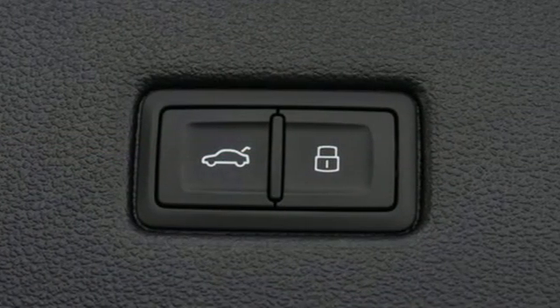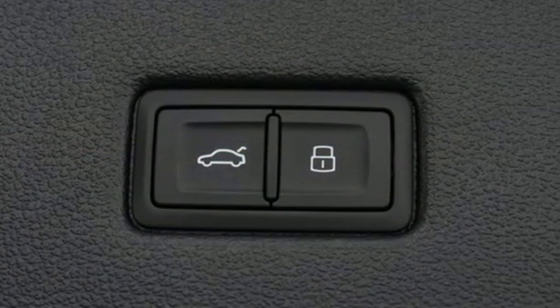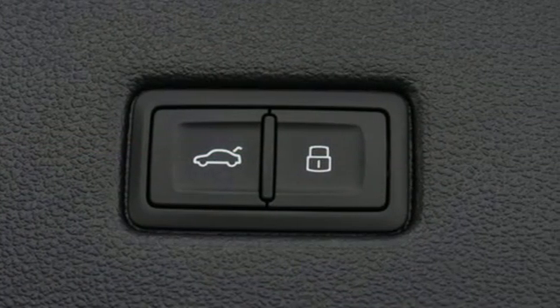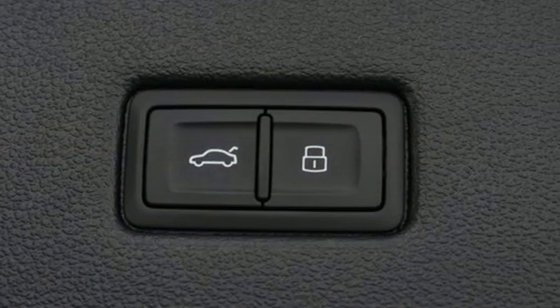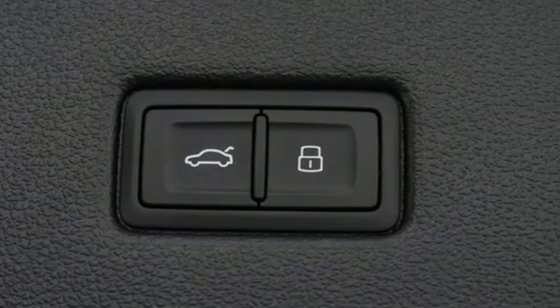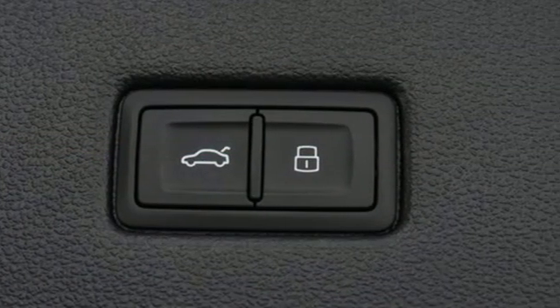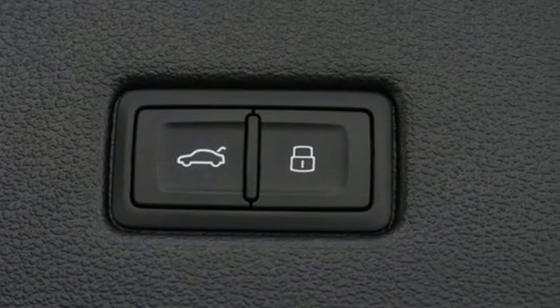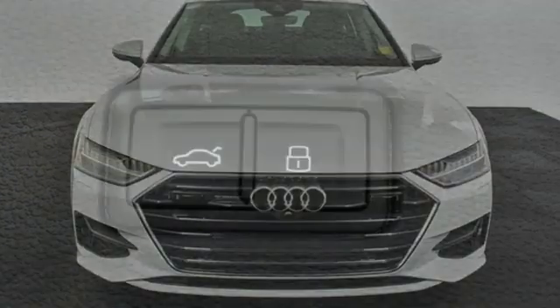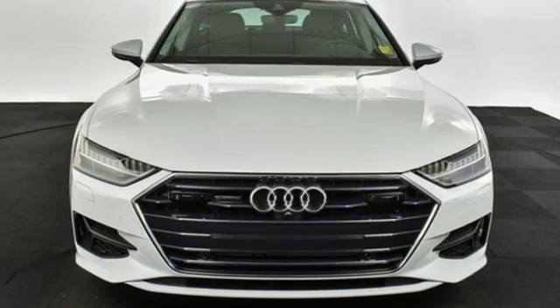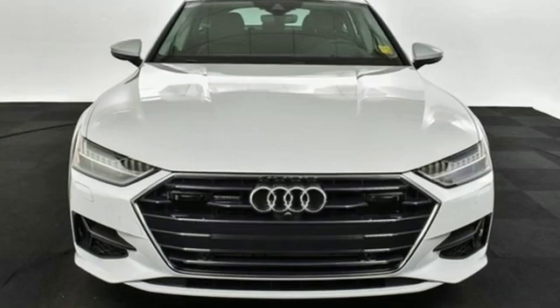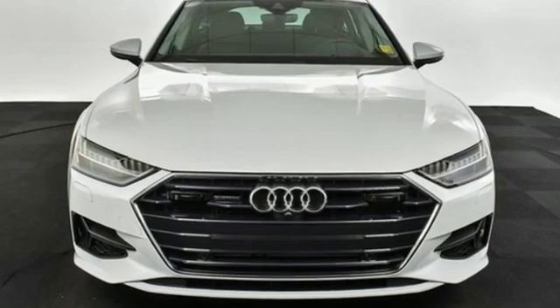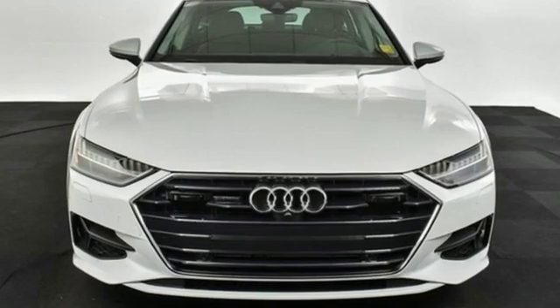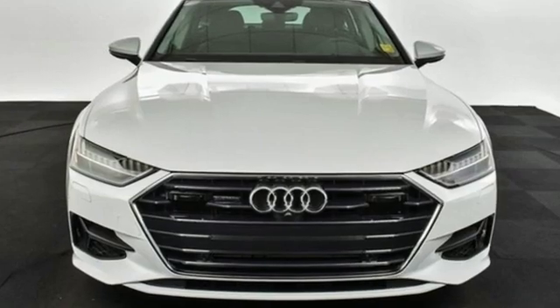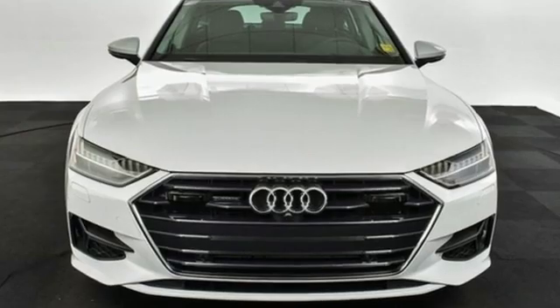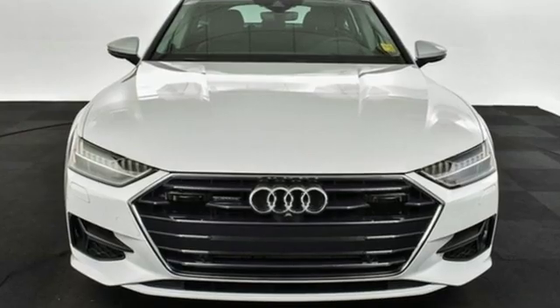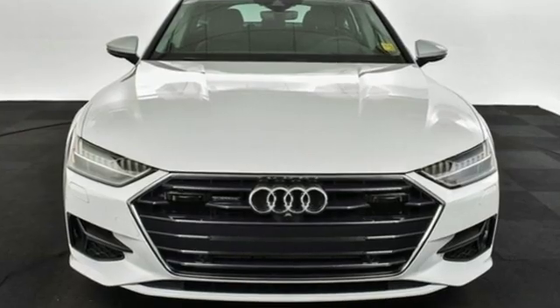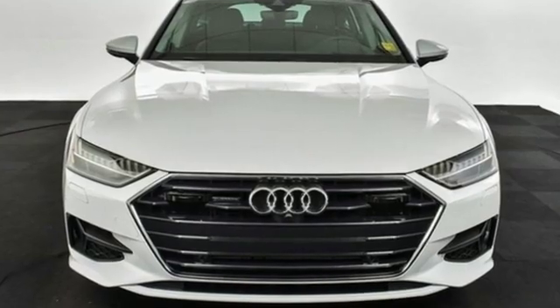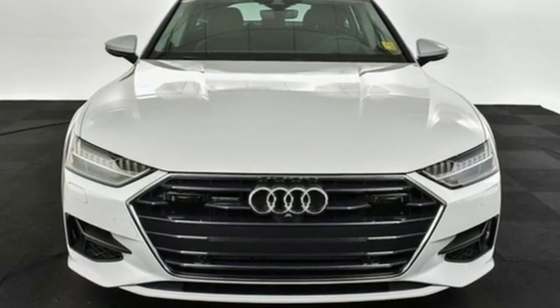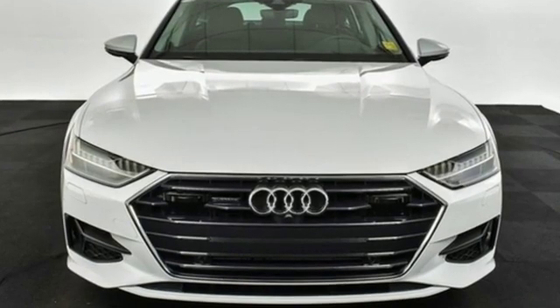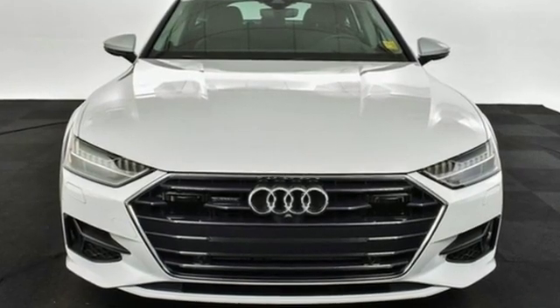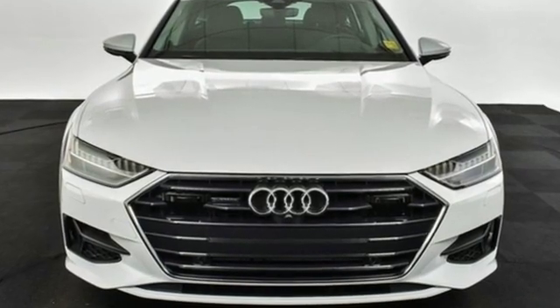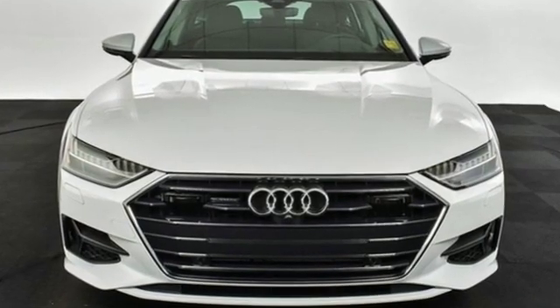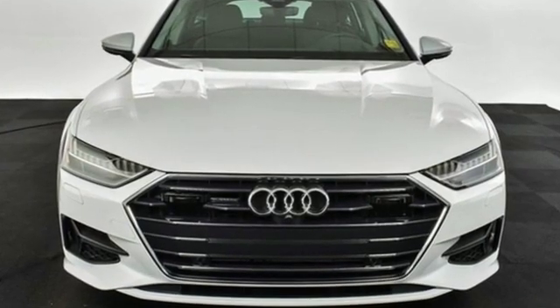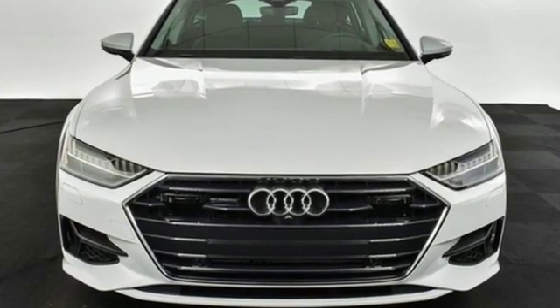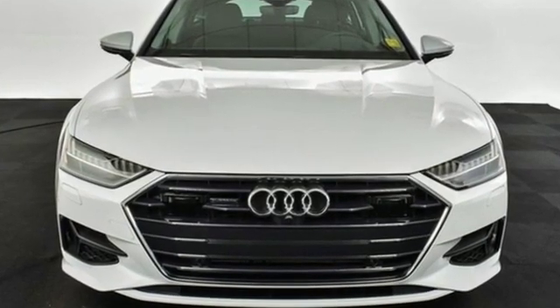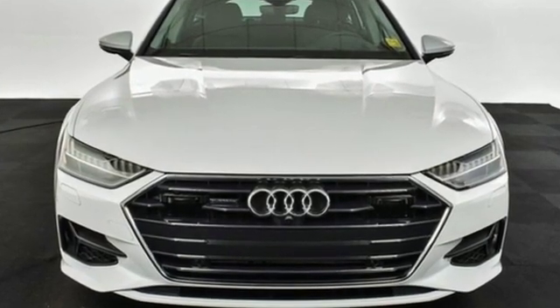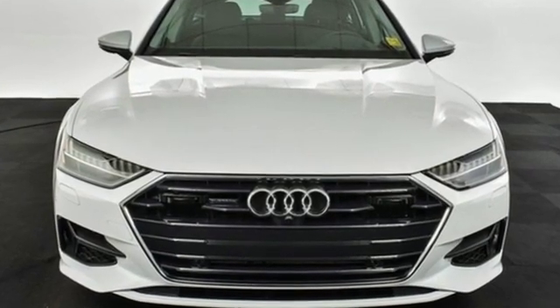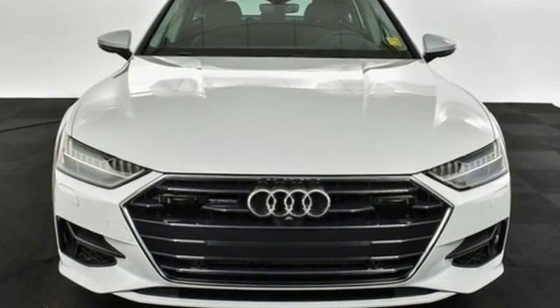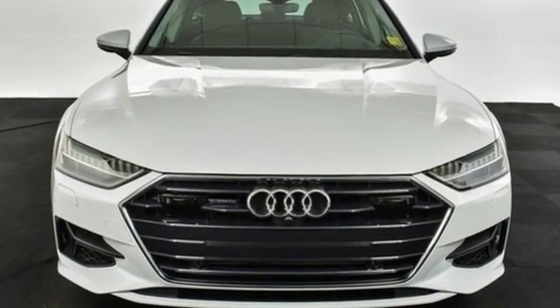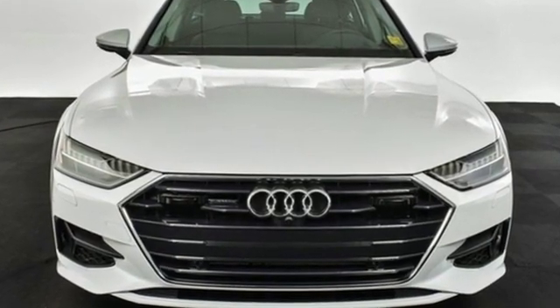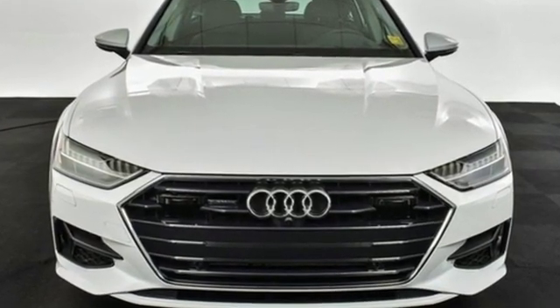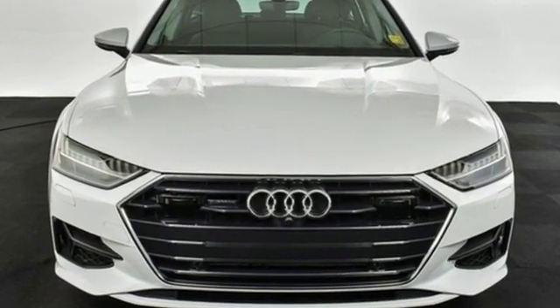Revolutionary engineering, progressive design. Audi. Experience it for yourself today.